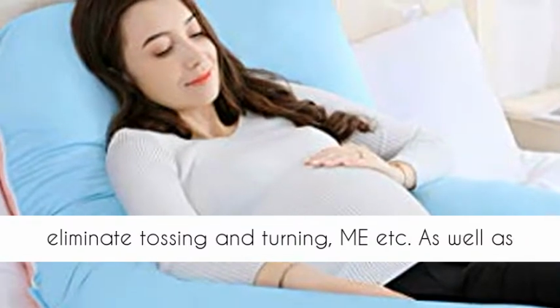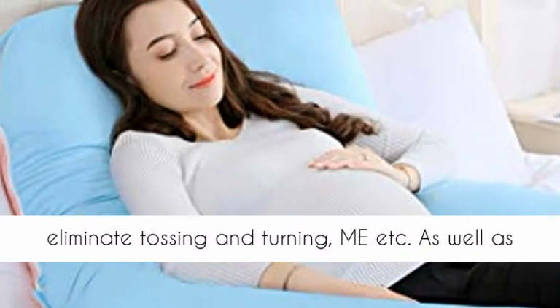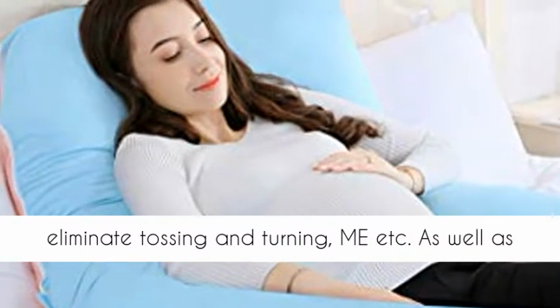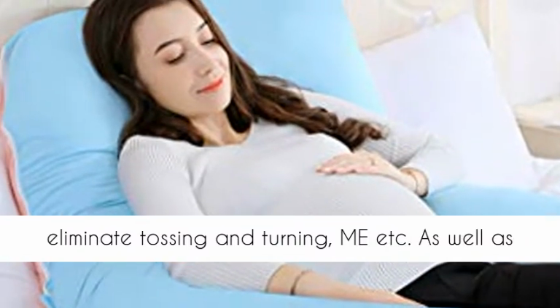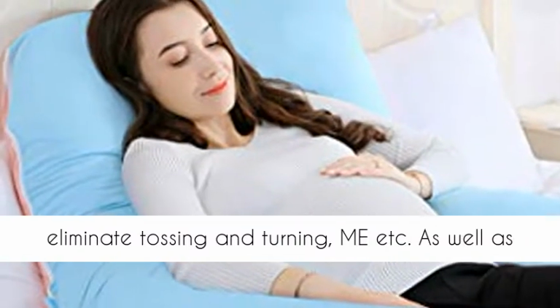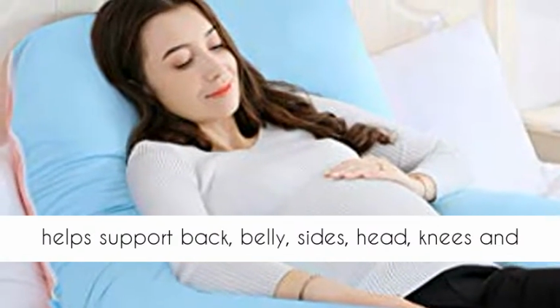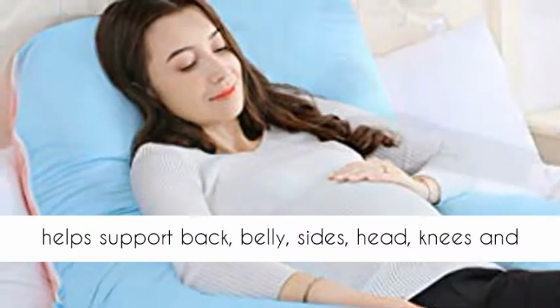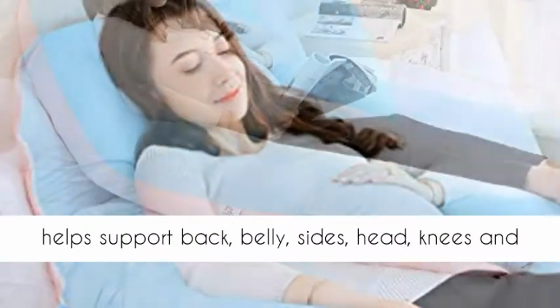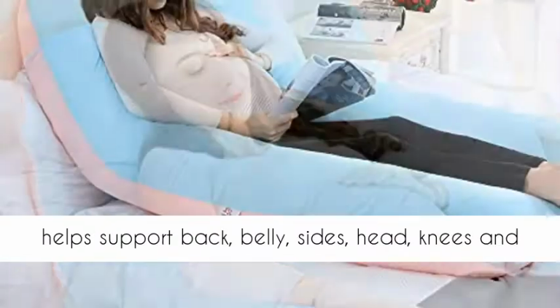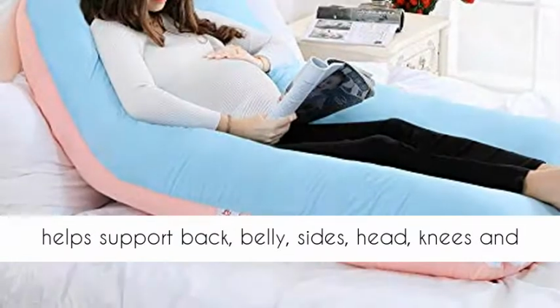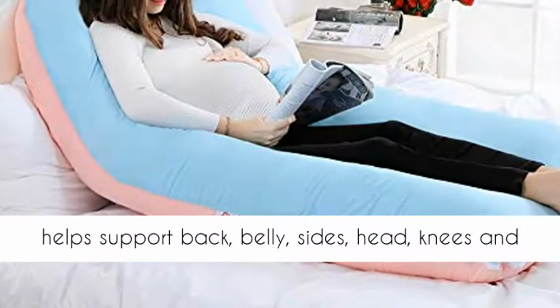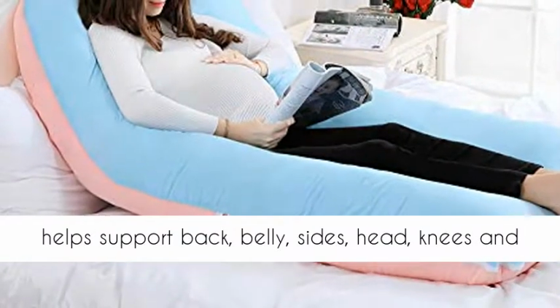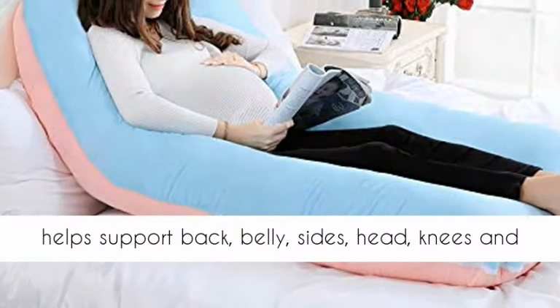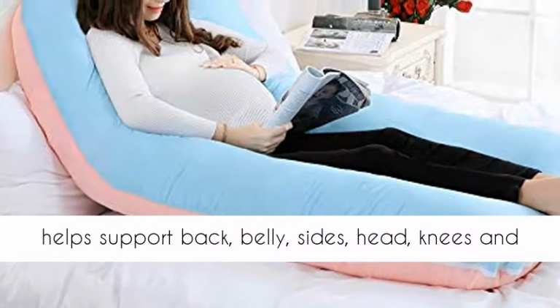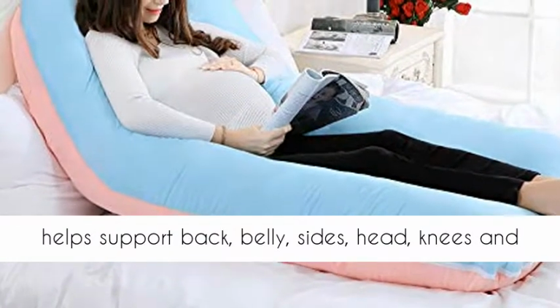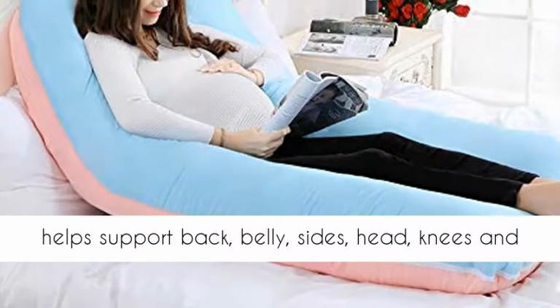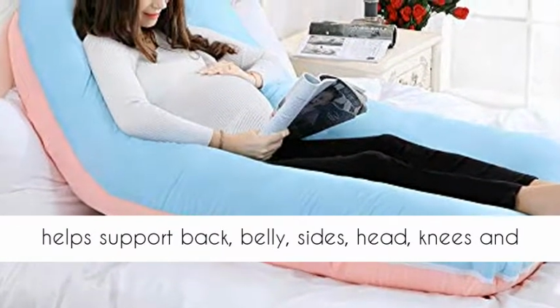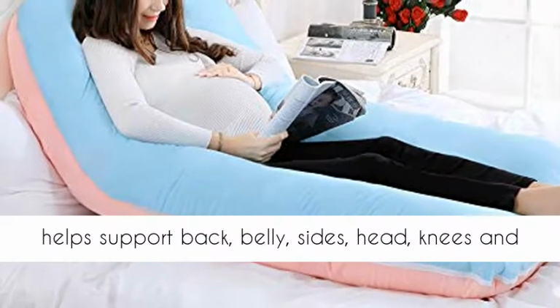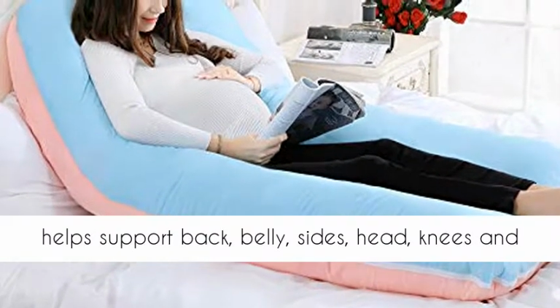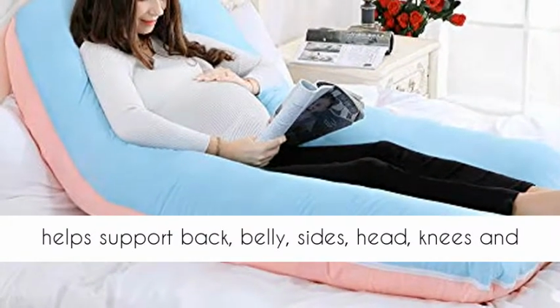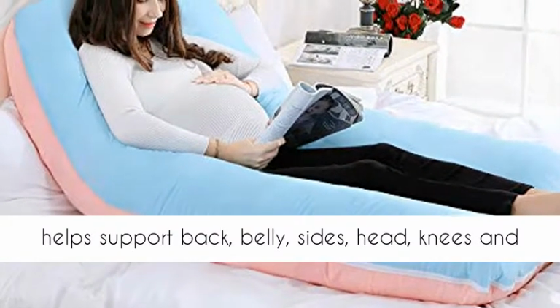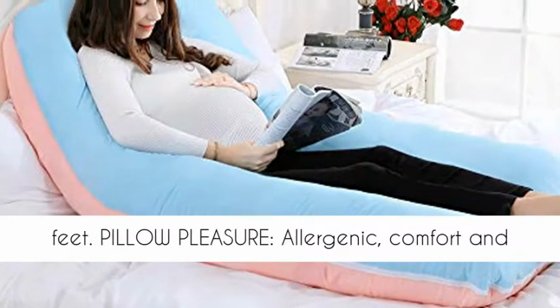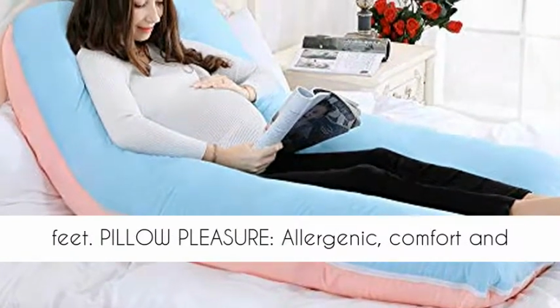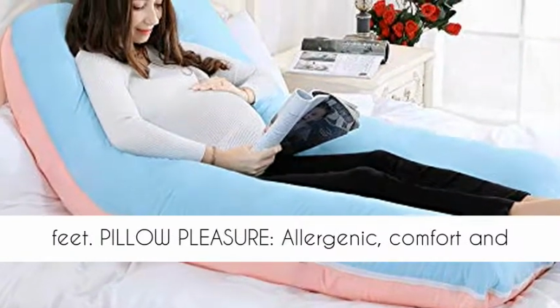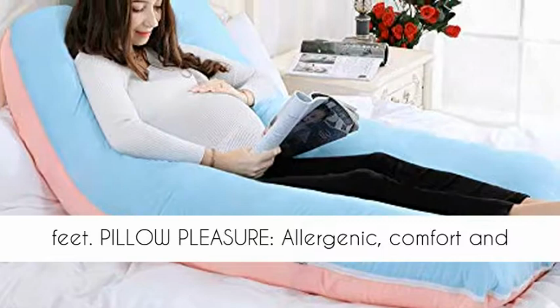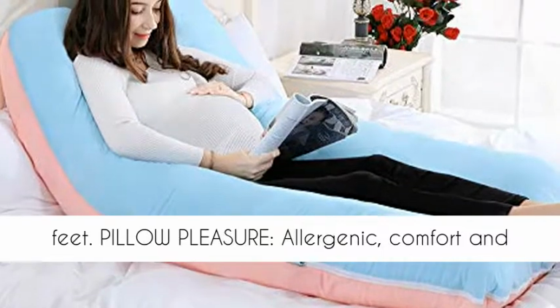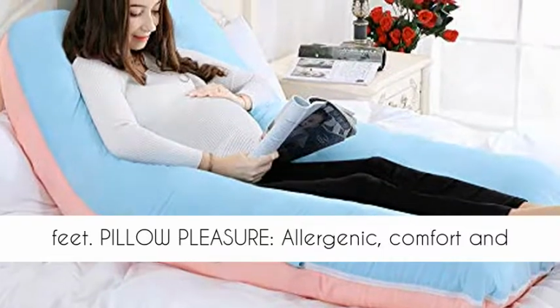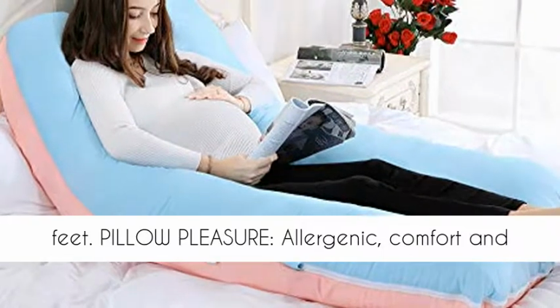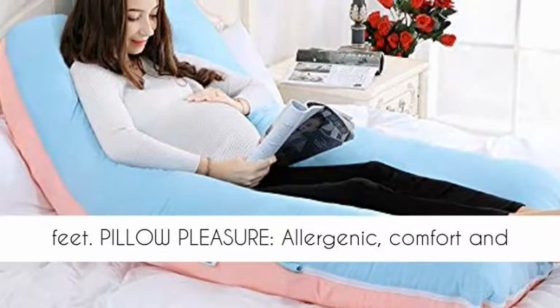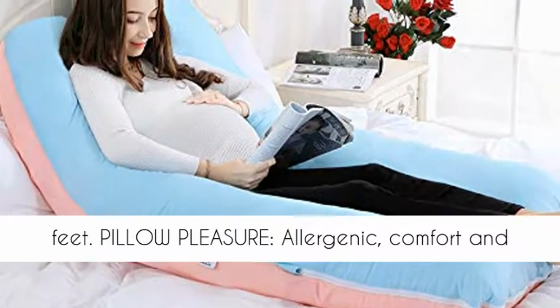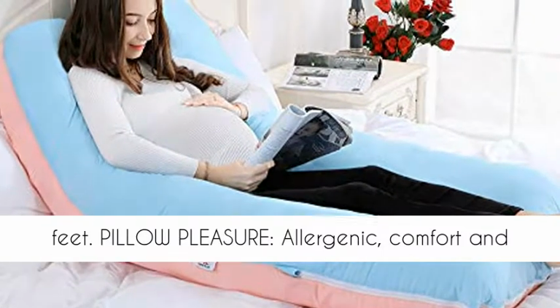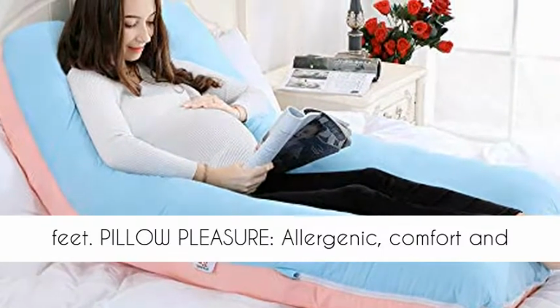It also helps support your back, belly, sides, head, knees, and feet.